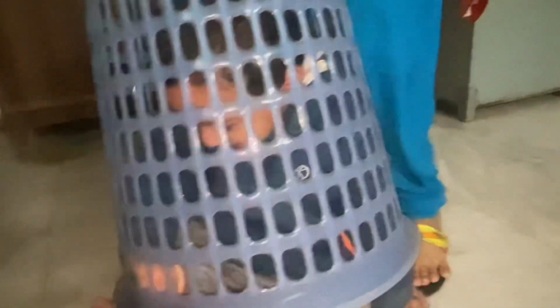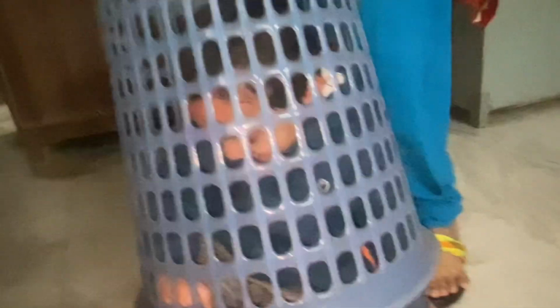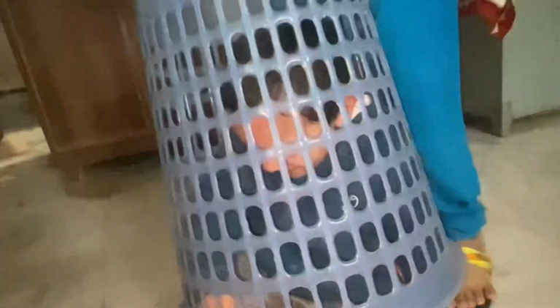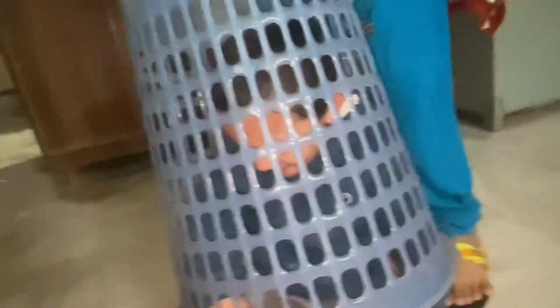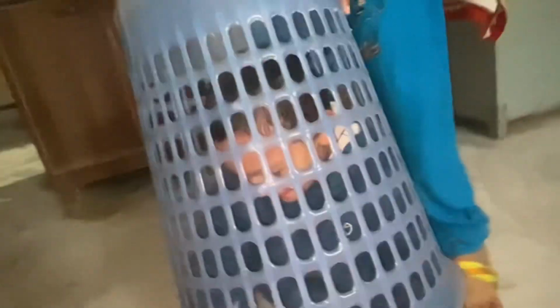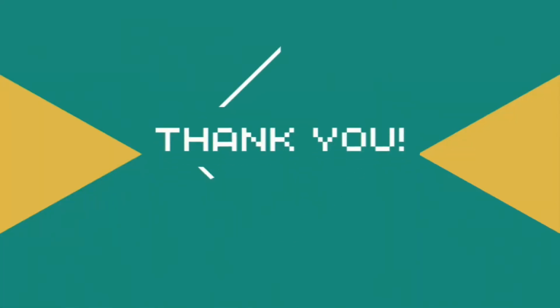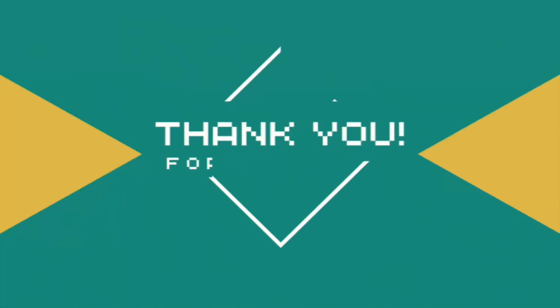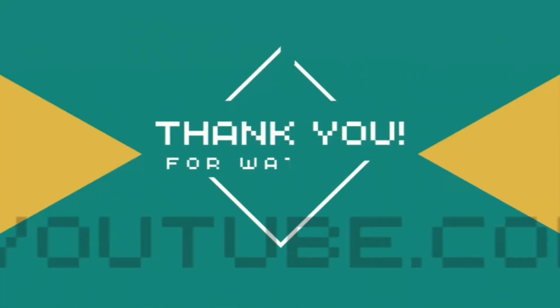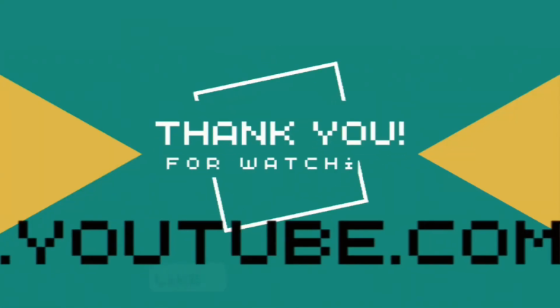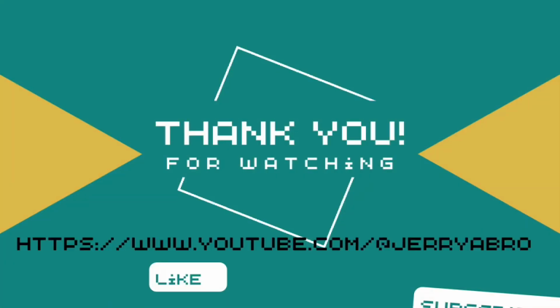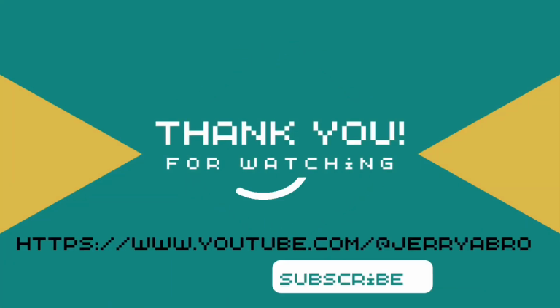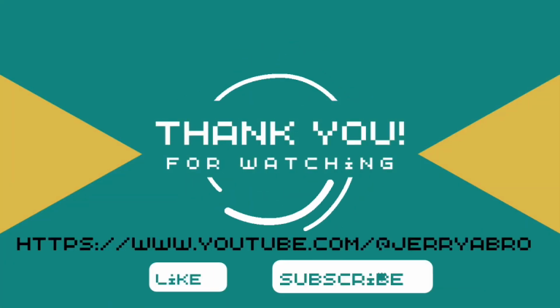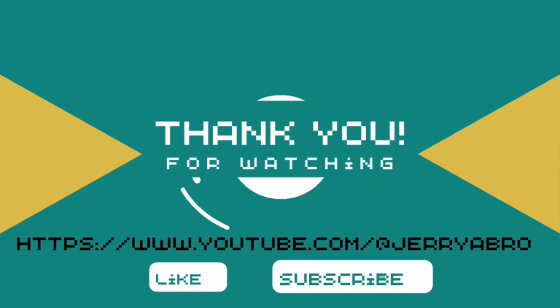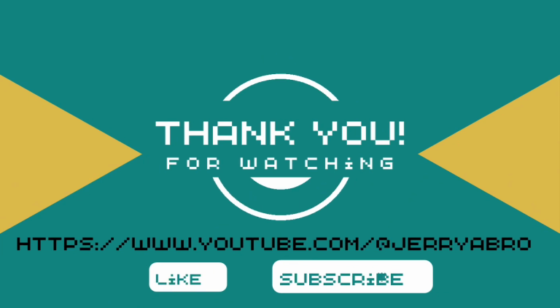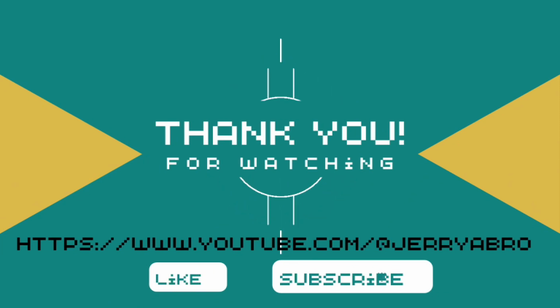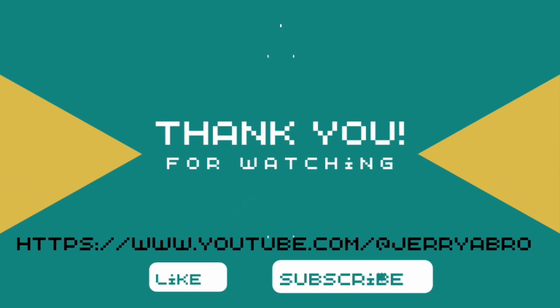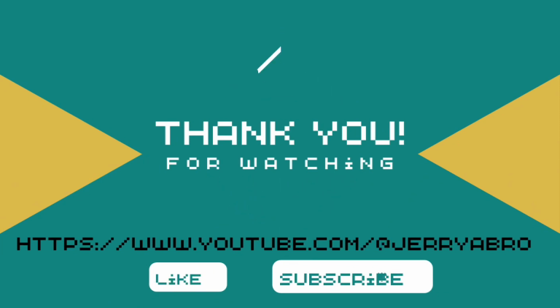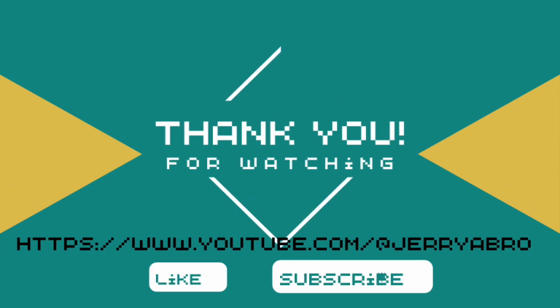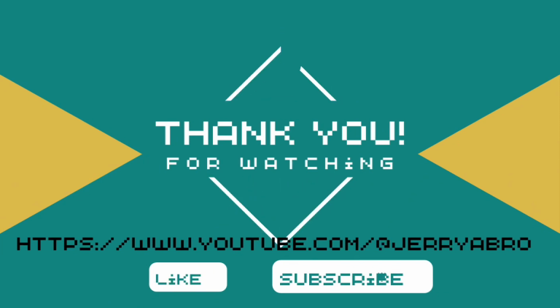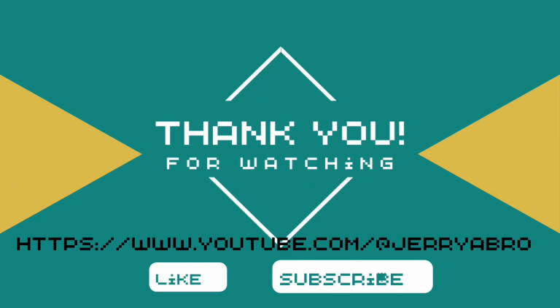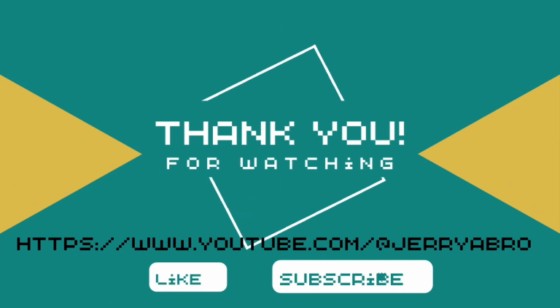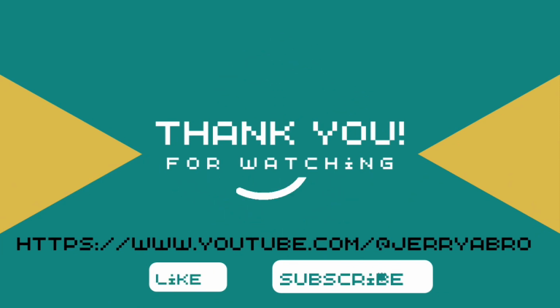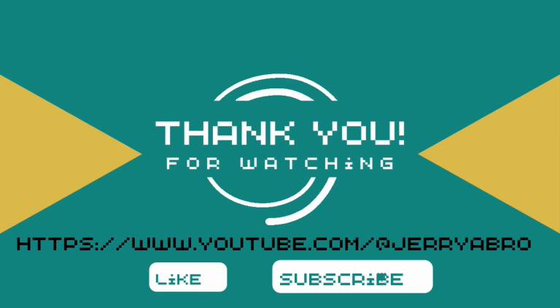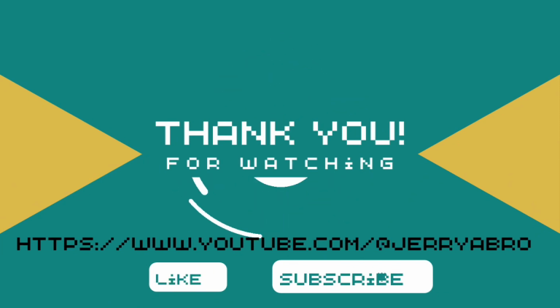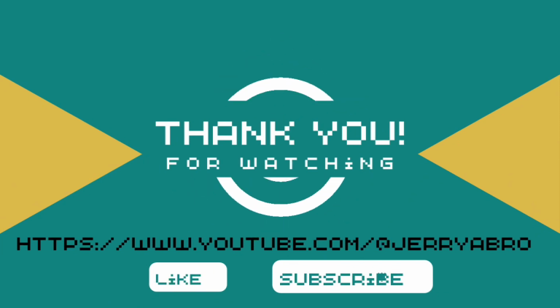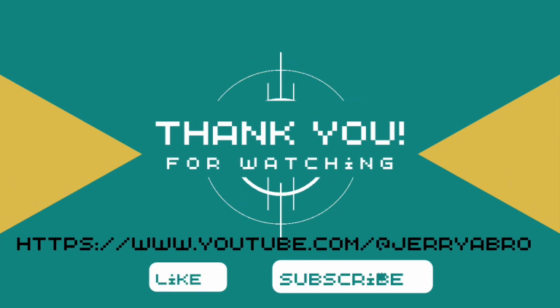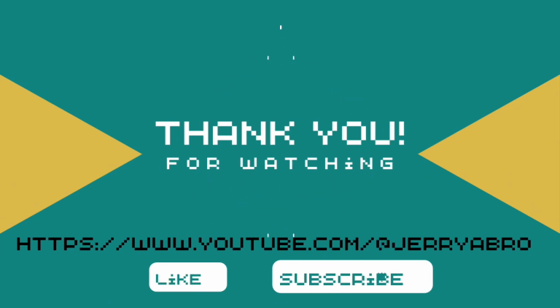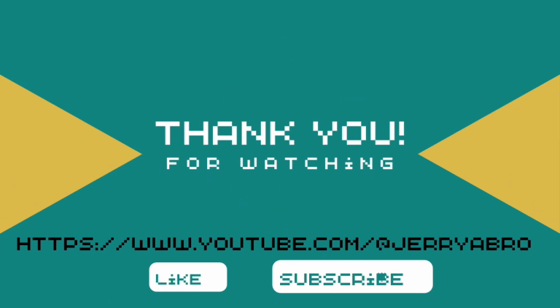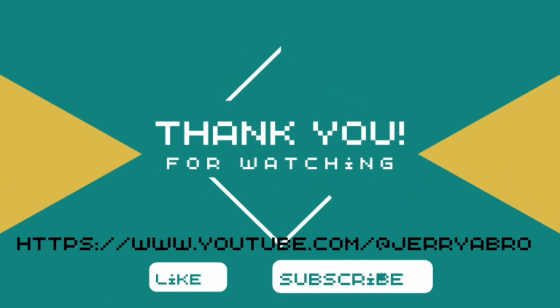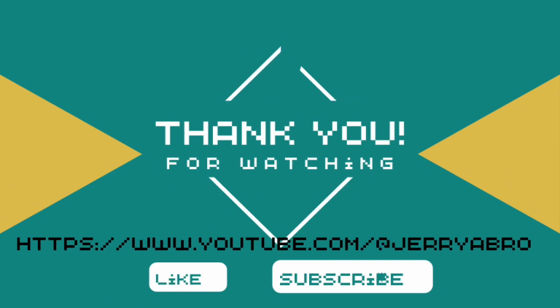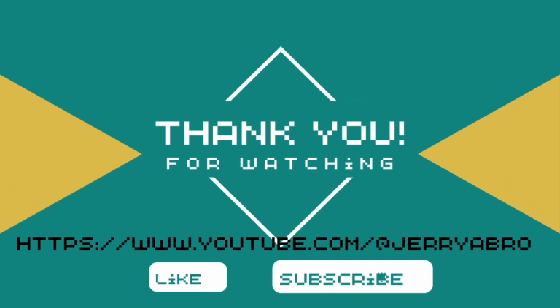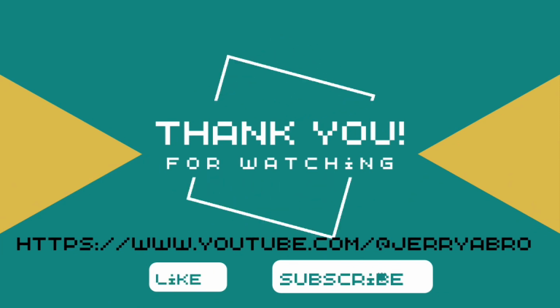Comment, share. So we'll see you in our new videos with new videos. Until next time.